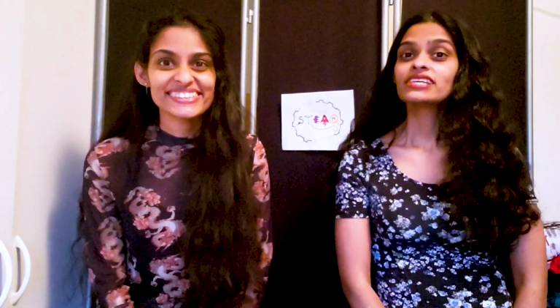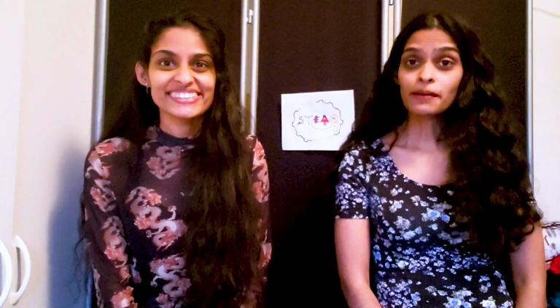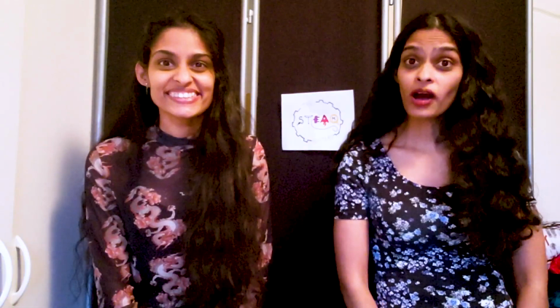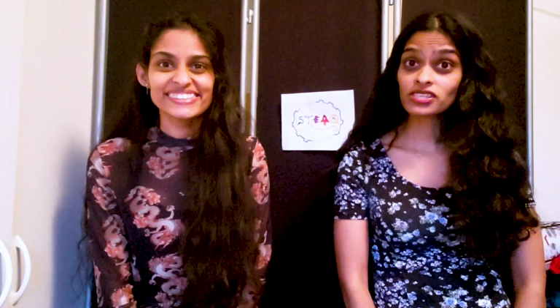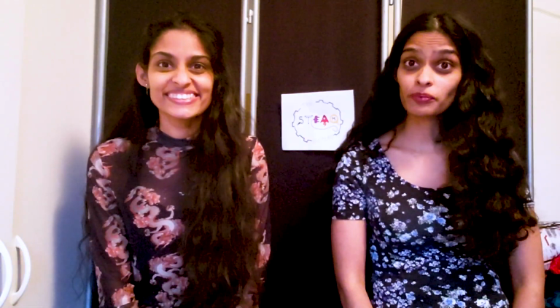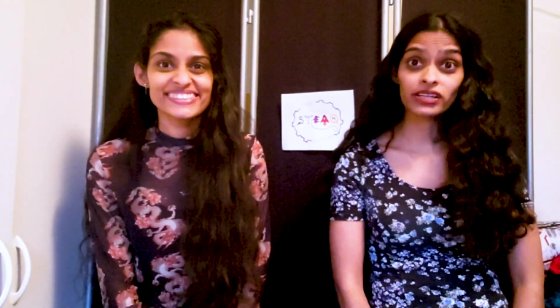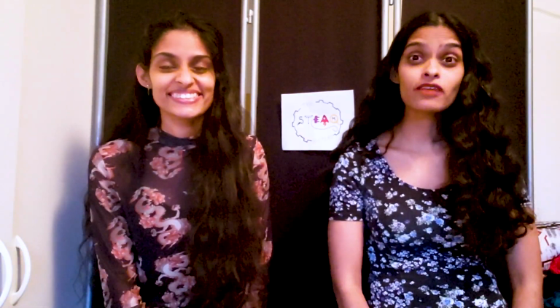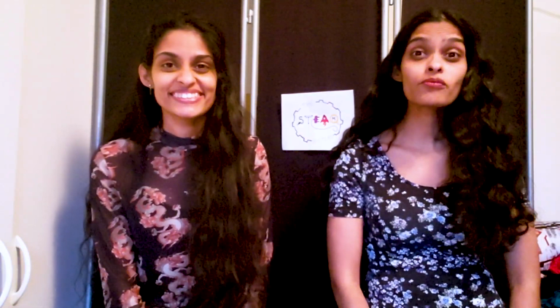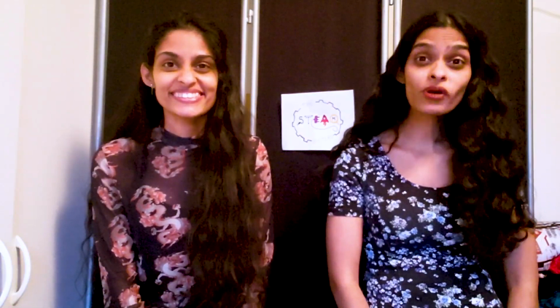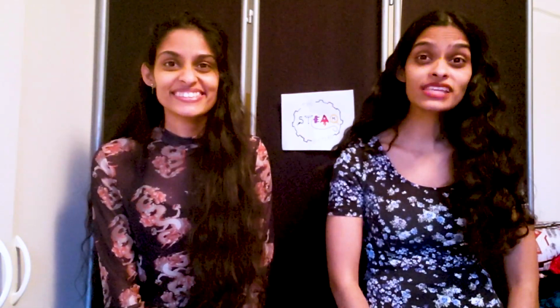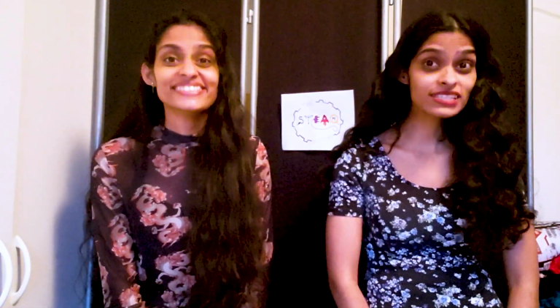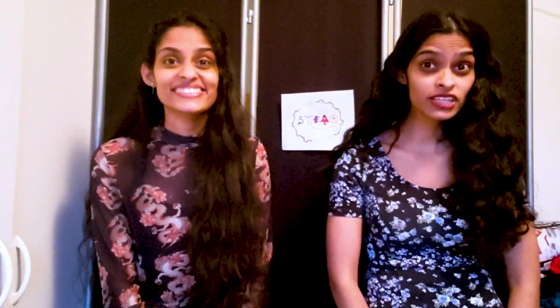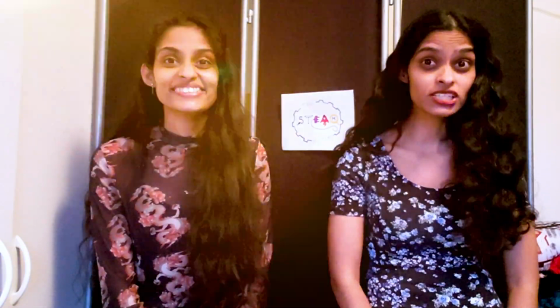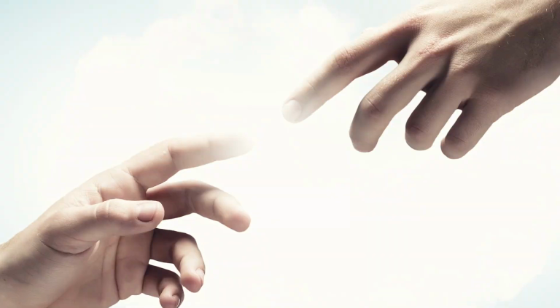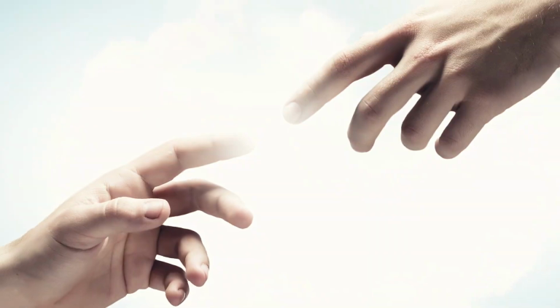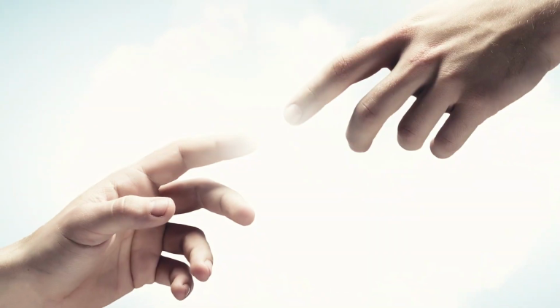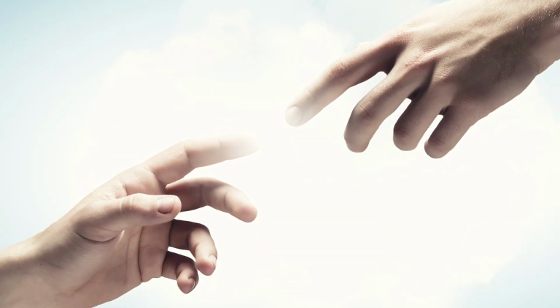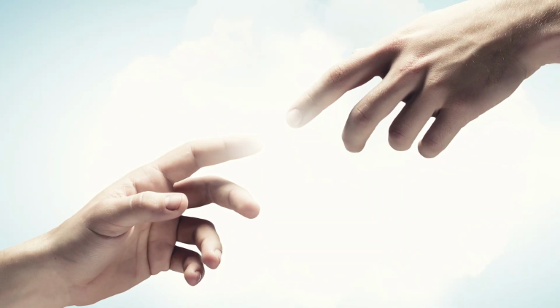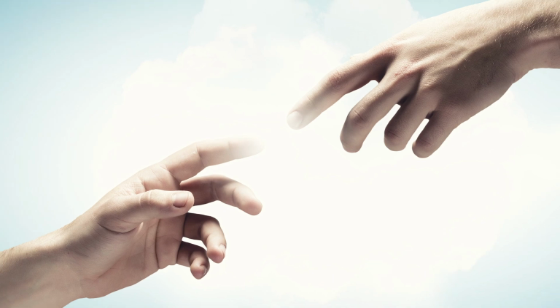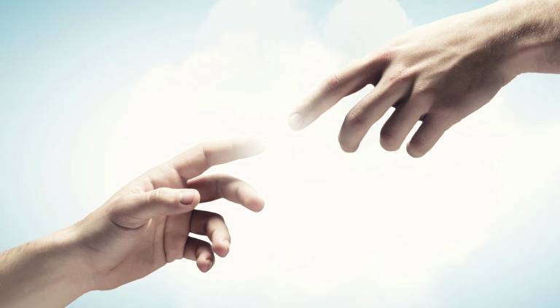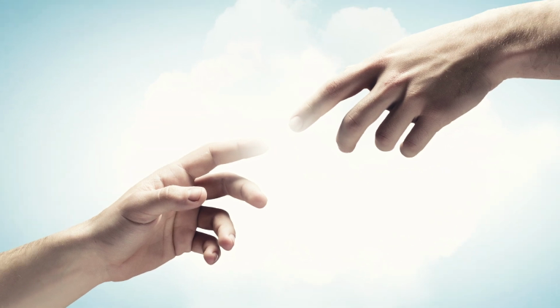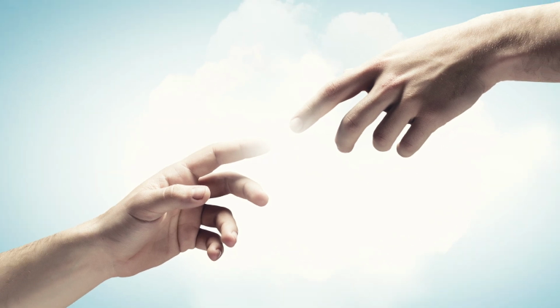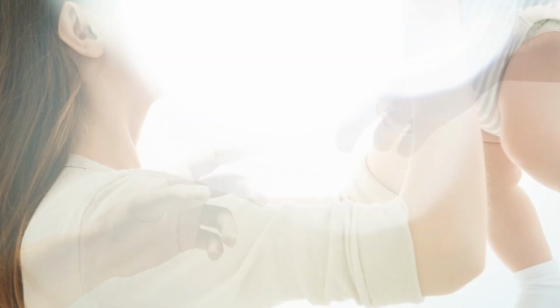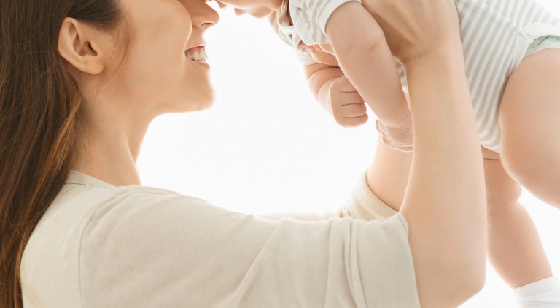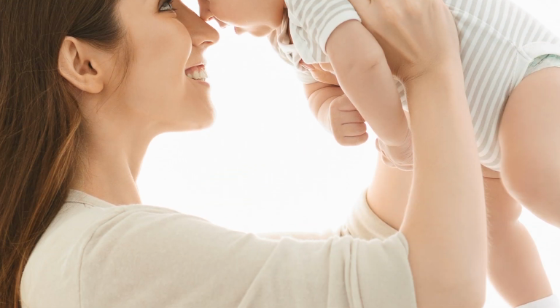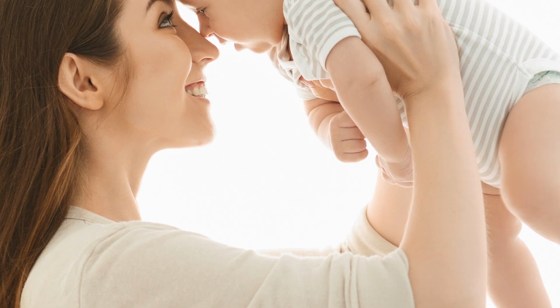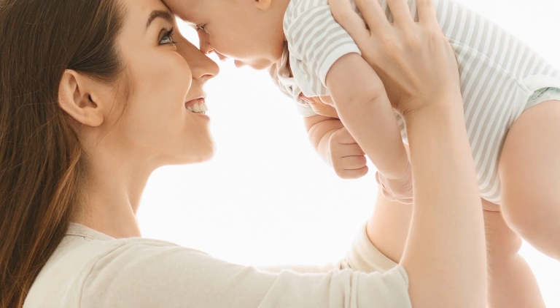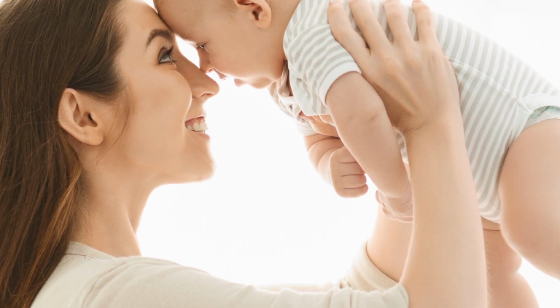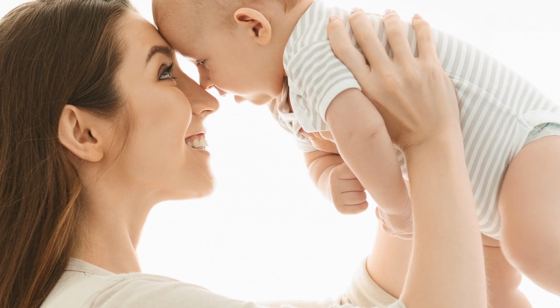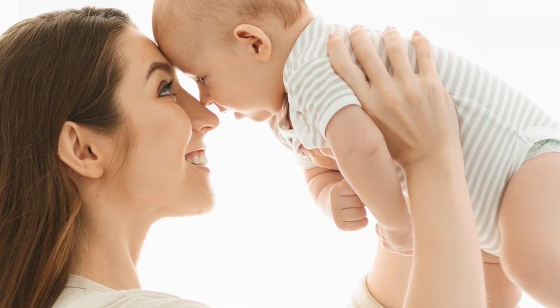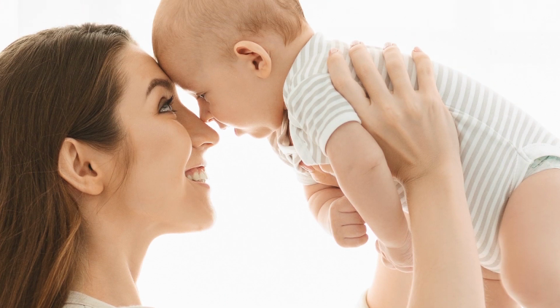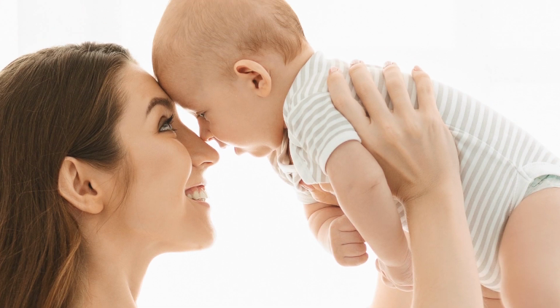Some parts of our bodies have more sensitivity to touch than others. Our hands and our faces have the most sensitivity.